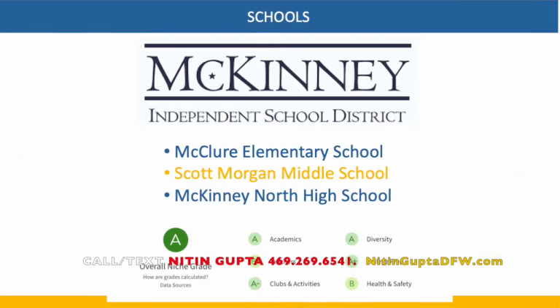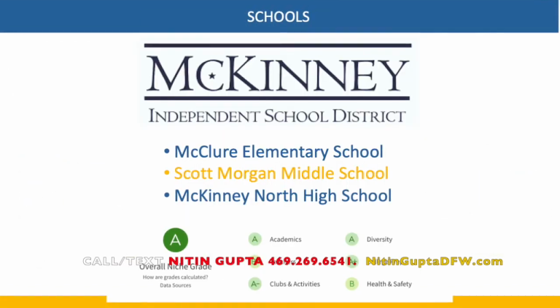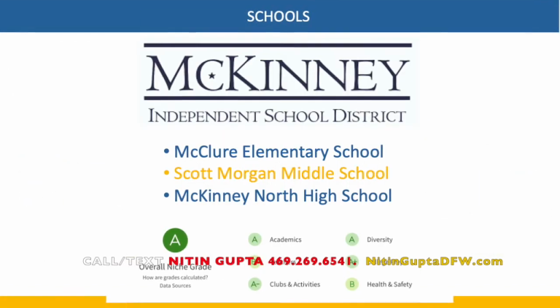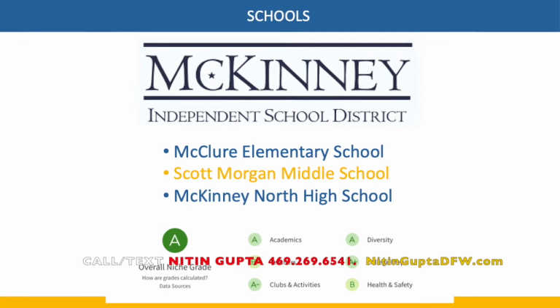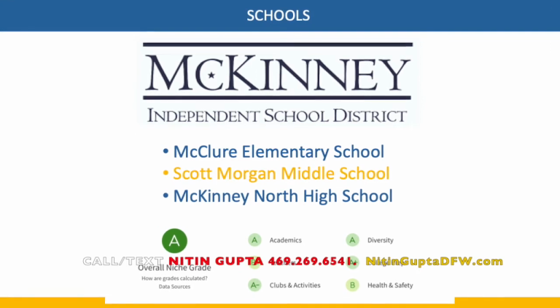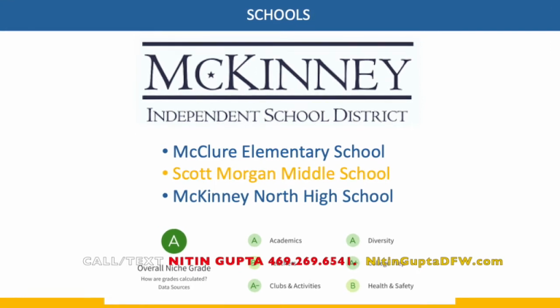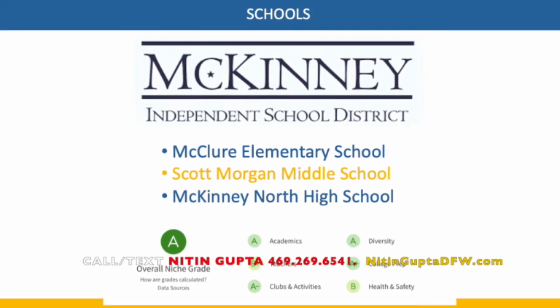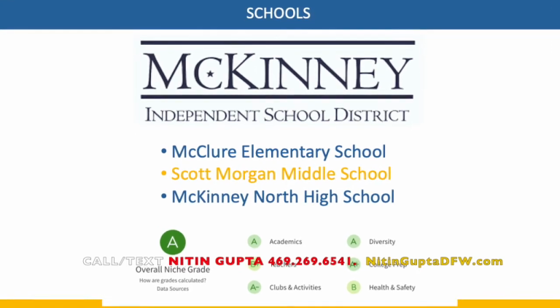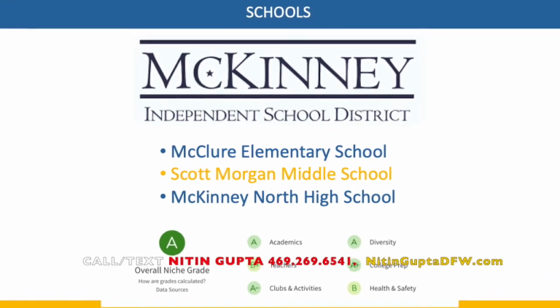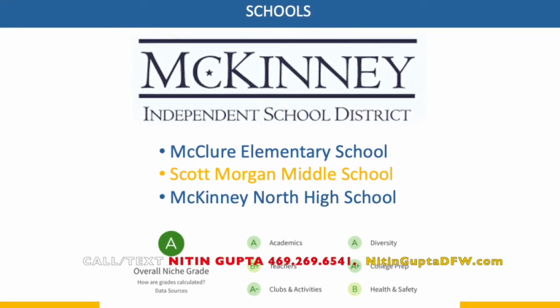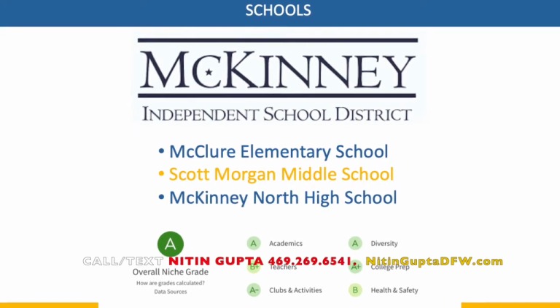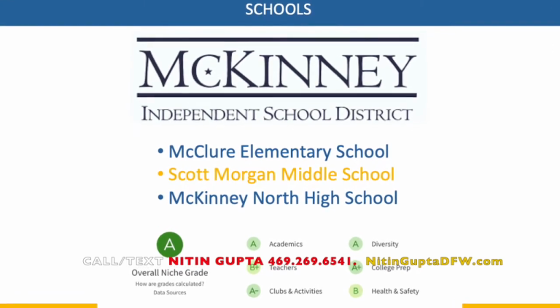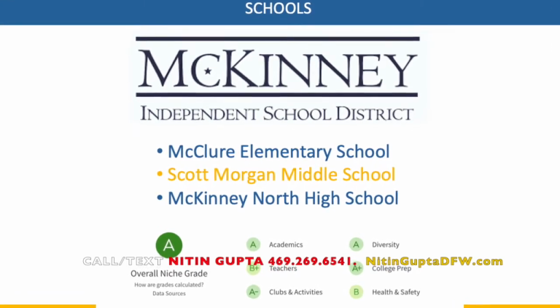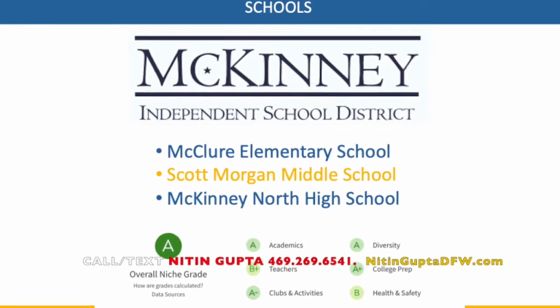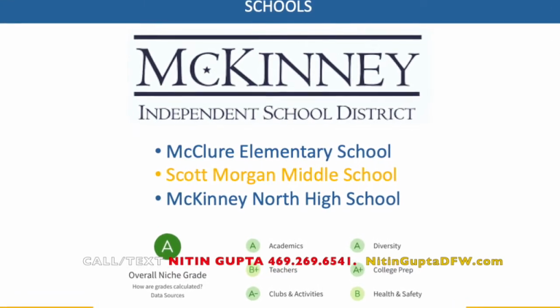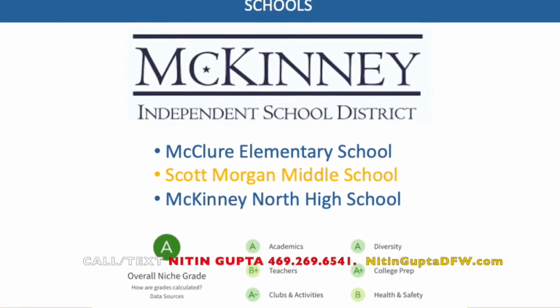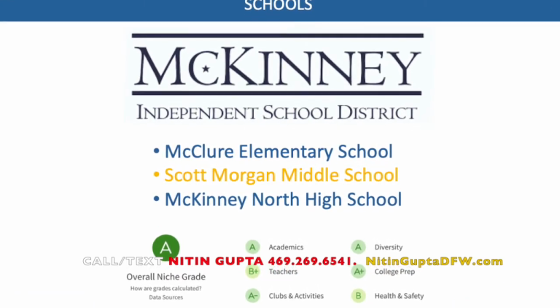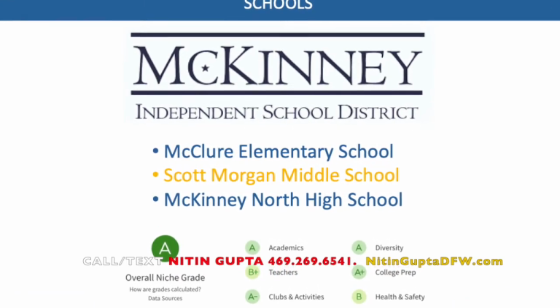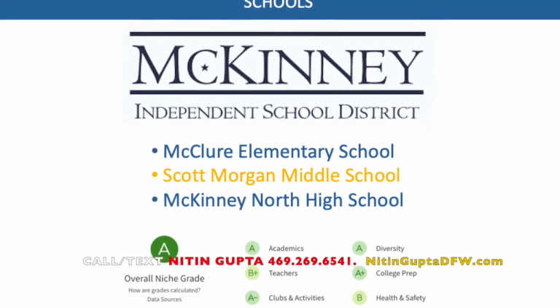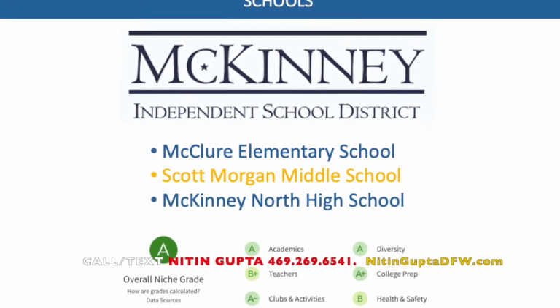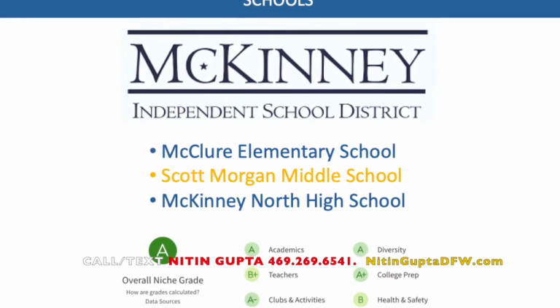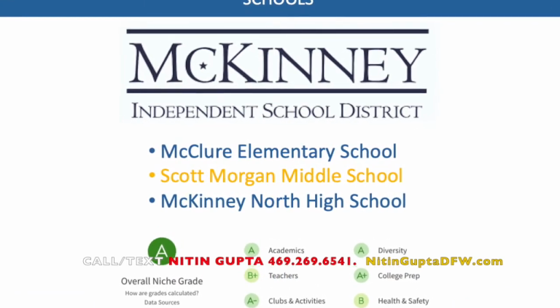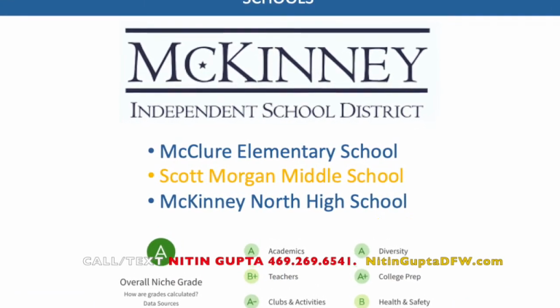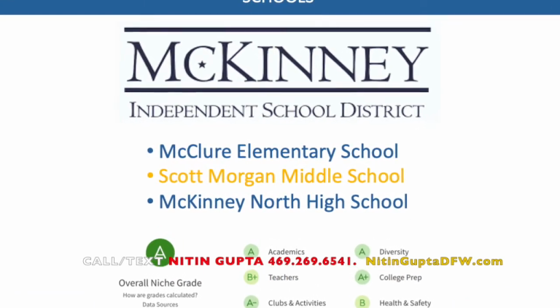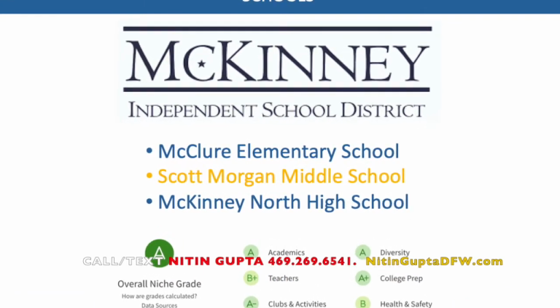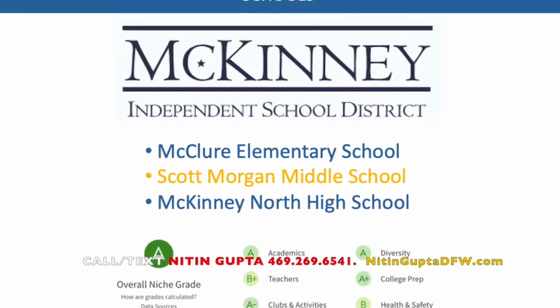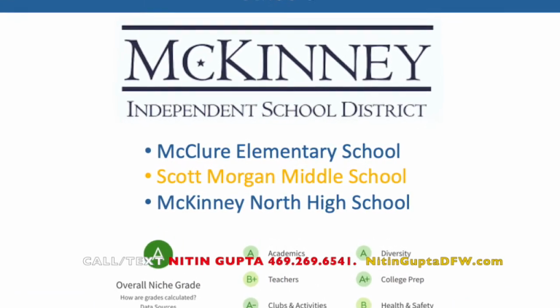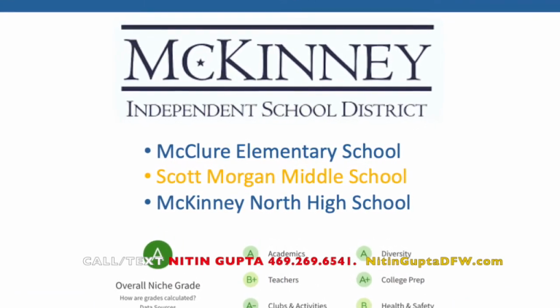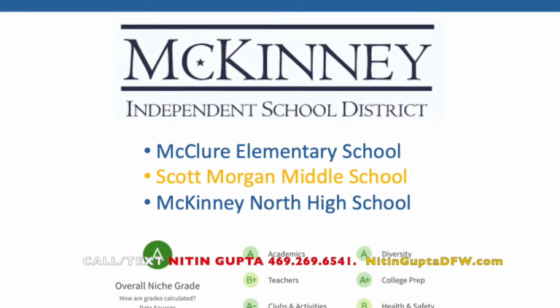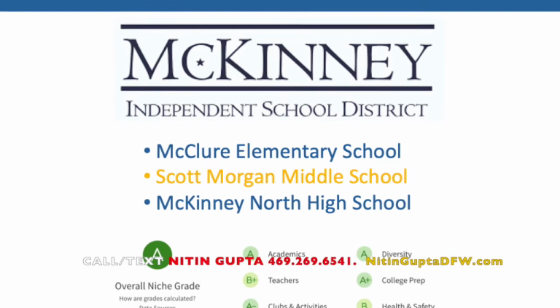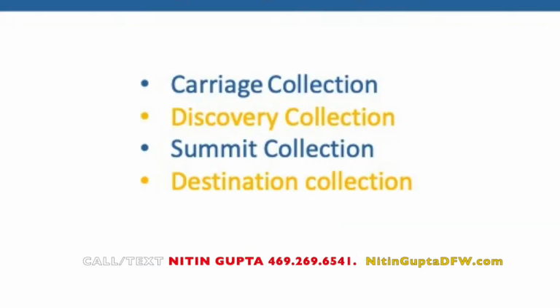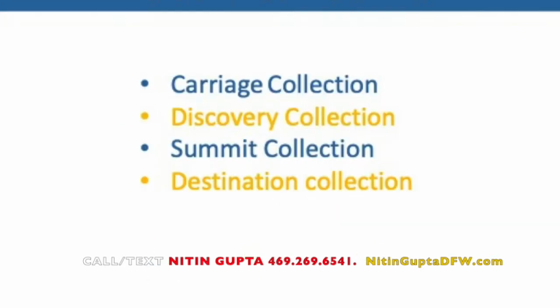This community falls under McKinney Independent School District with great schools and is rated A by Niche.com.